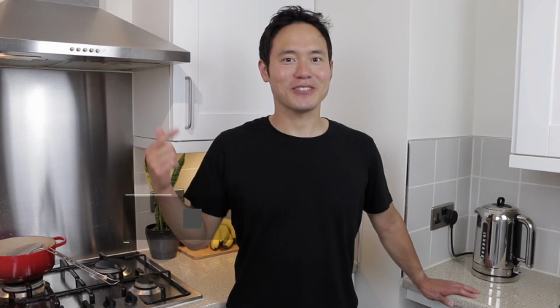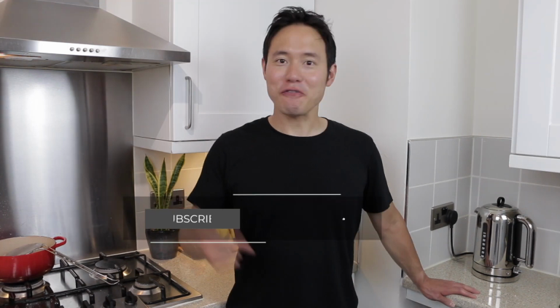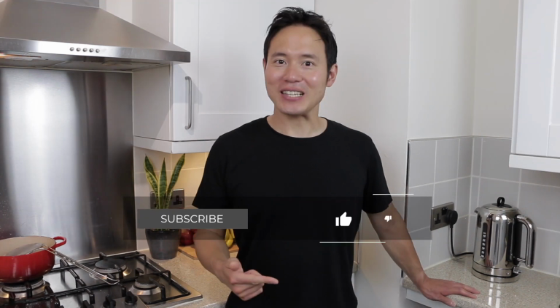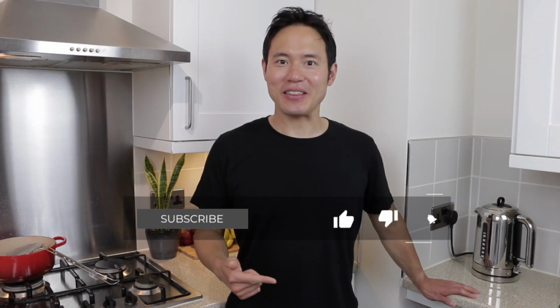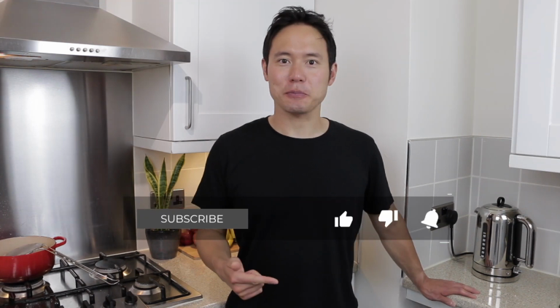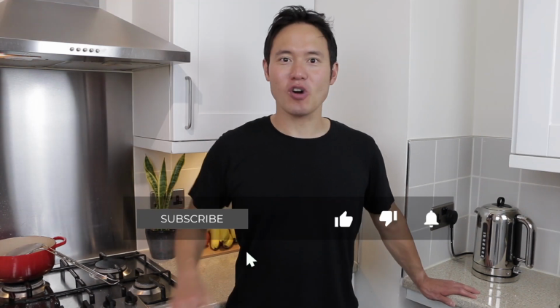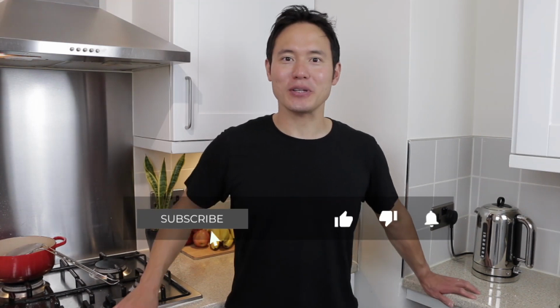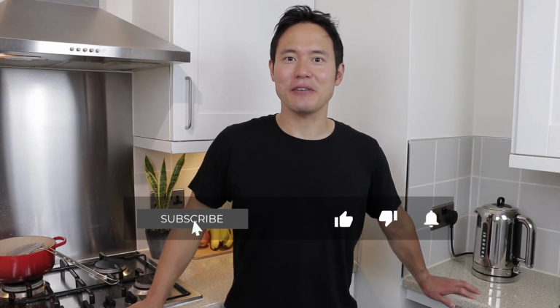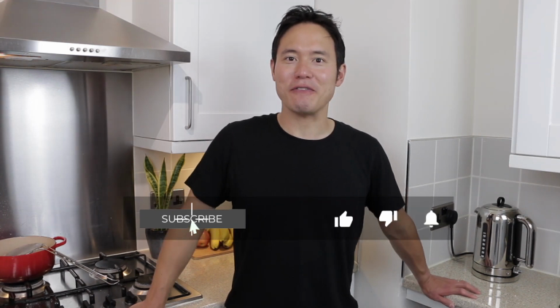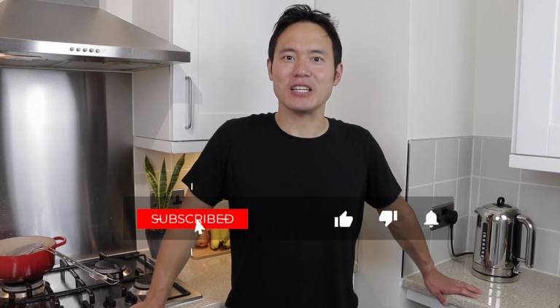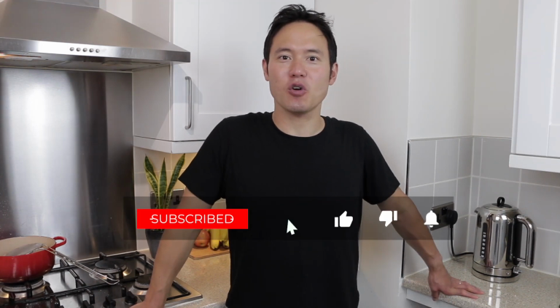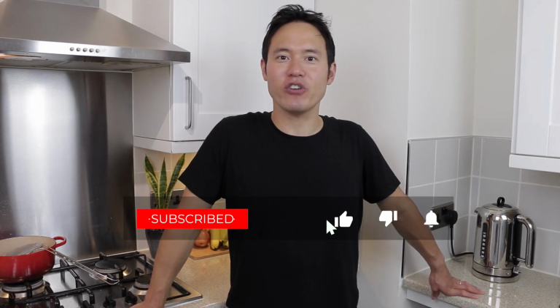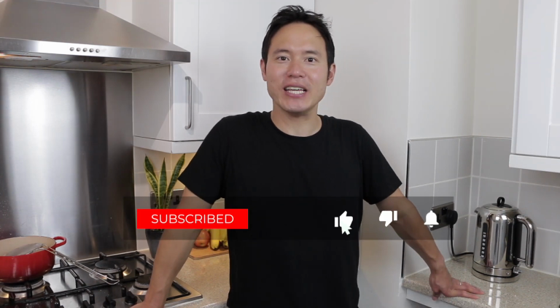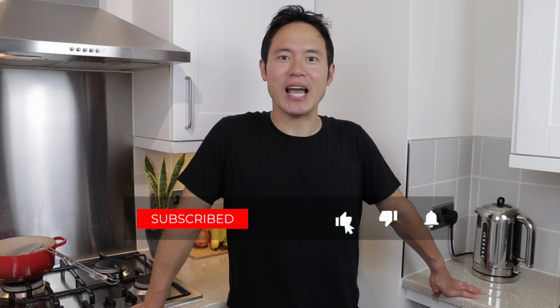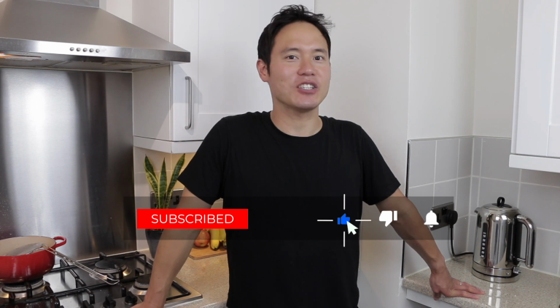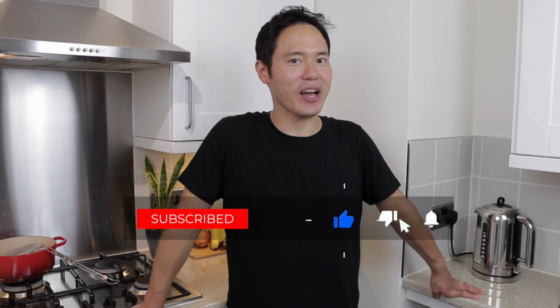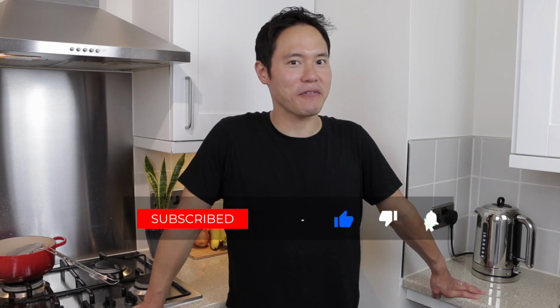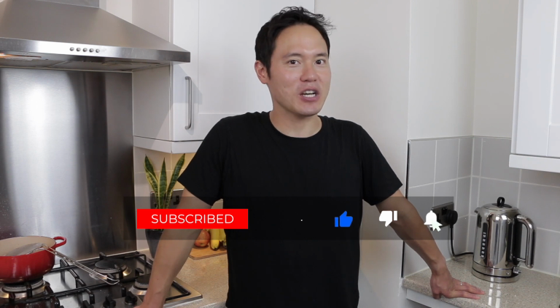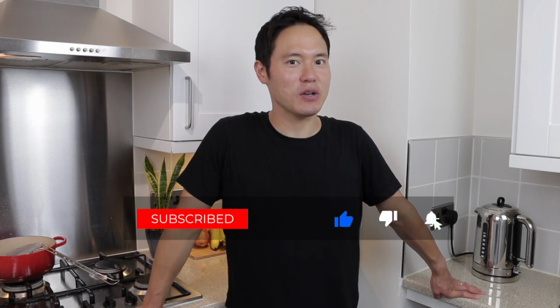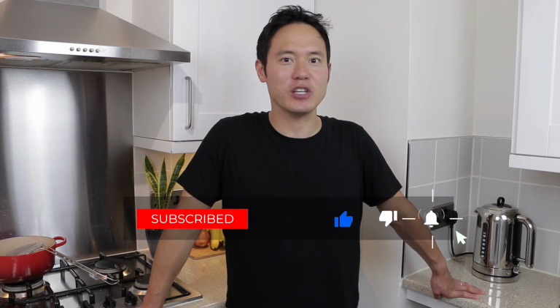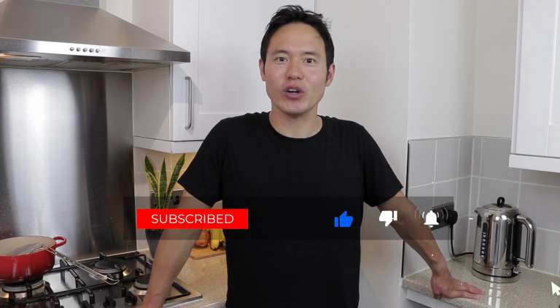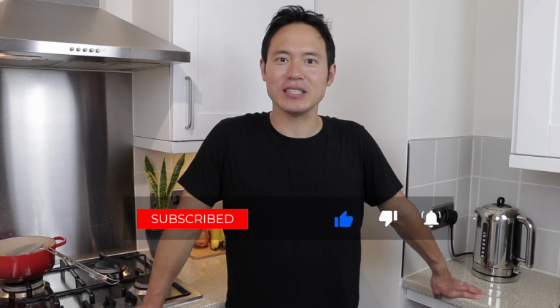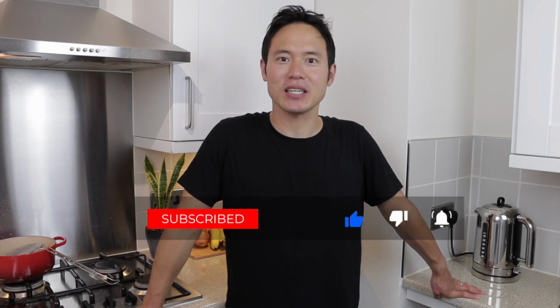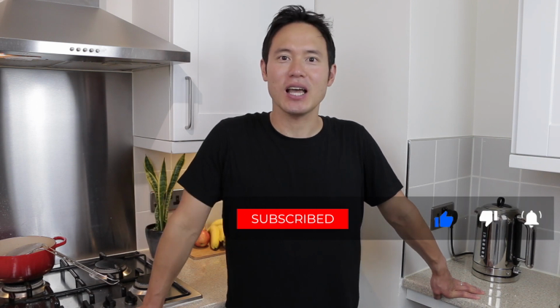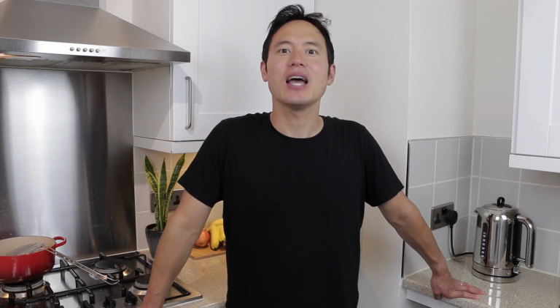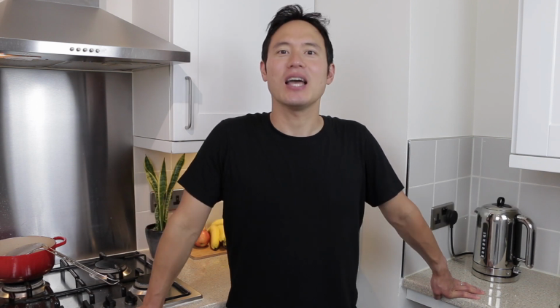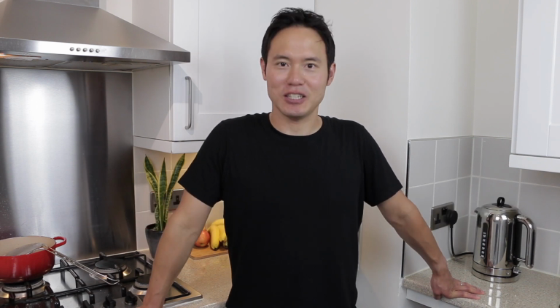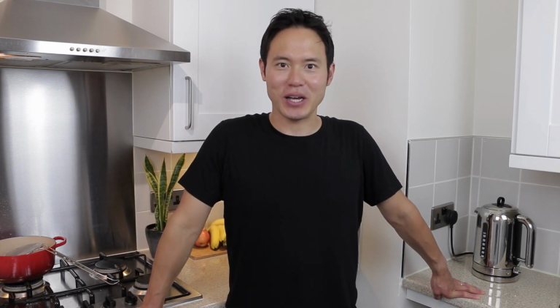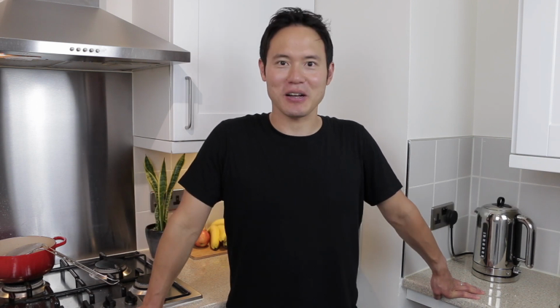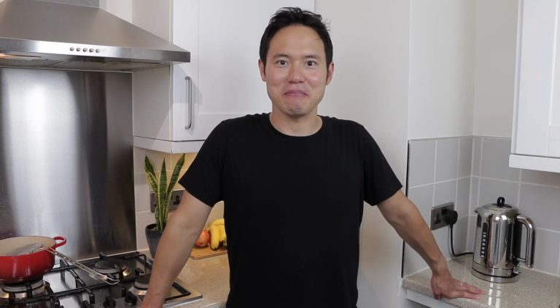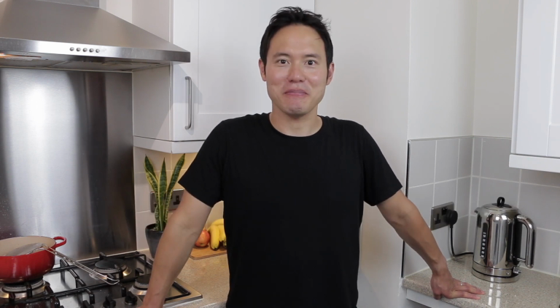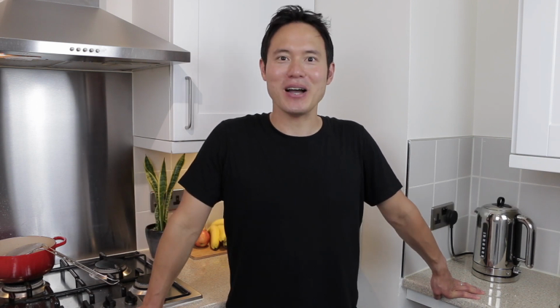Don't forget to hit the subscribe button if you haven't done so already, and to like the video if you enjoyed it. Until next time, bye bye.